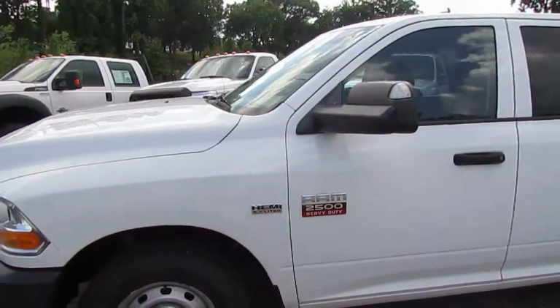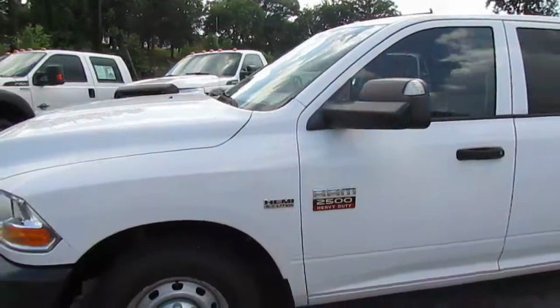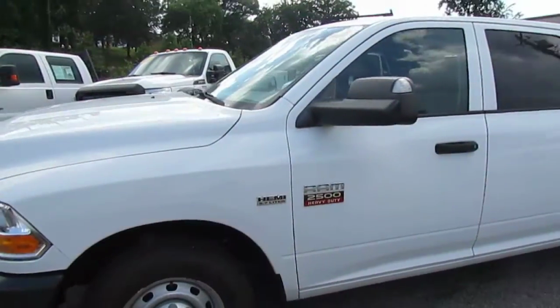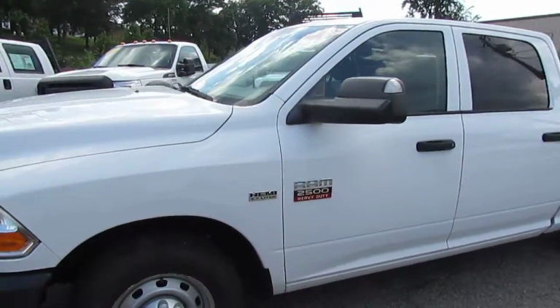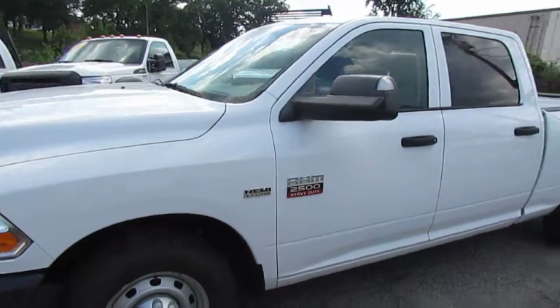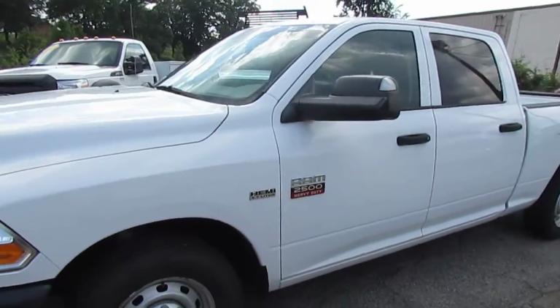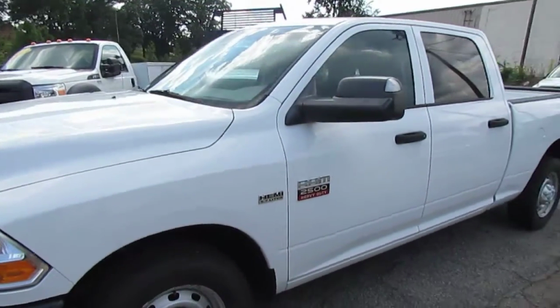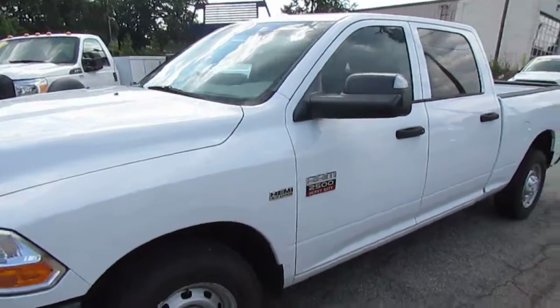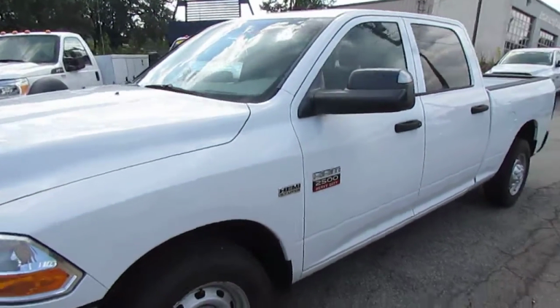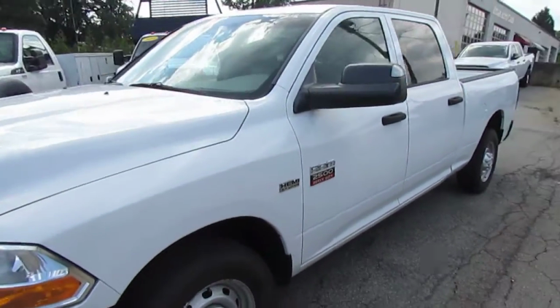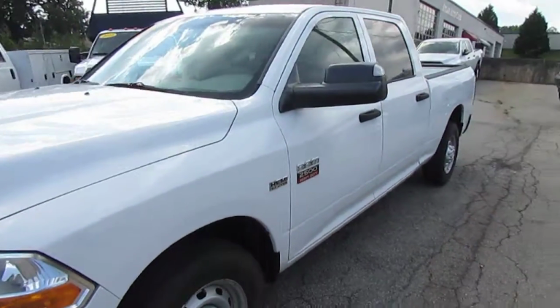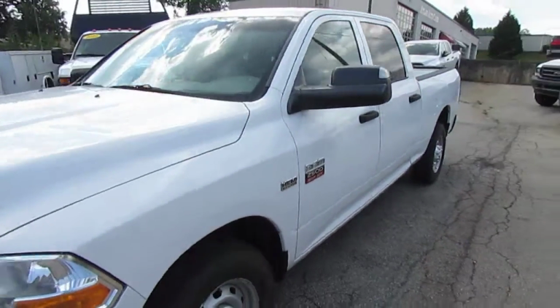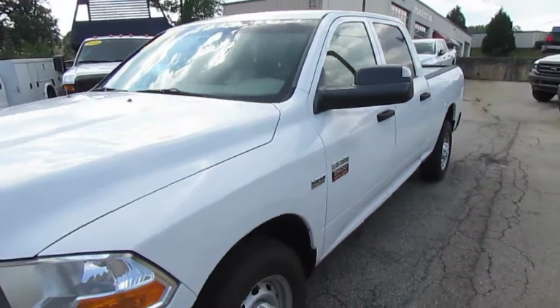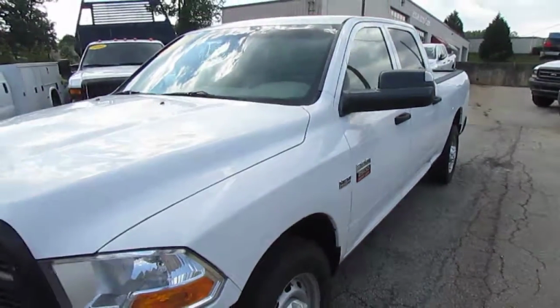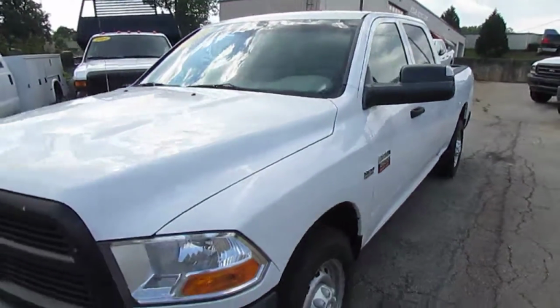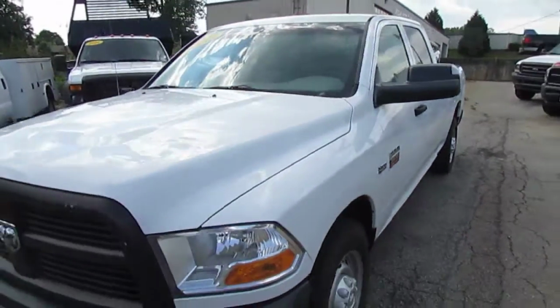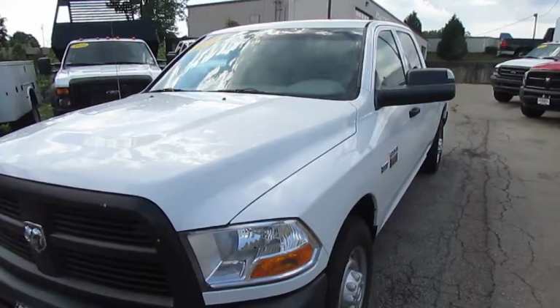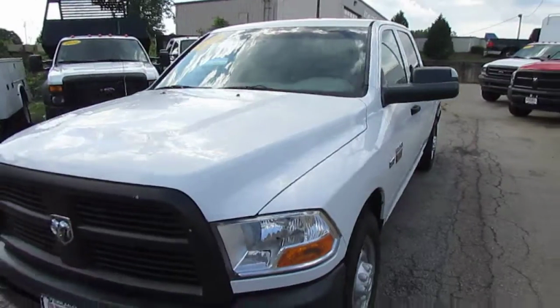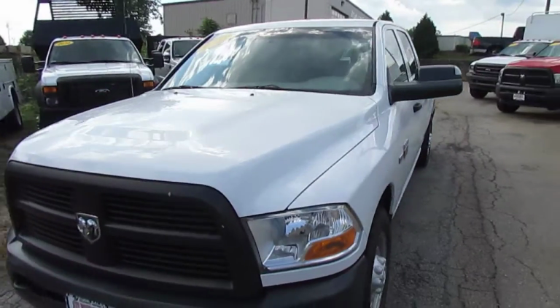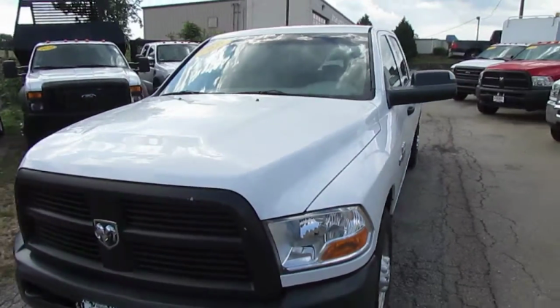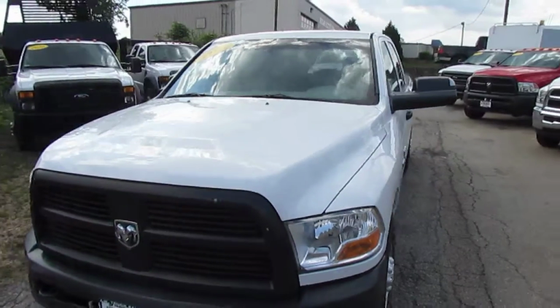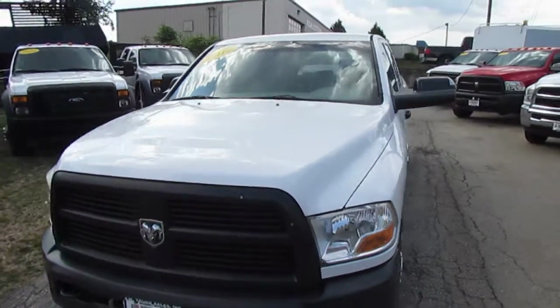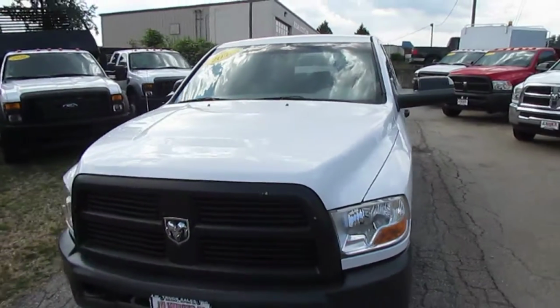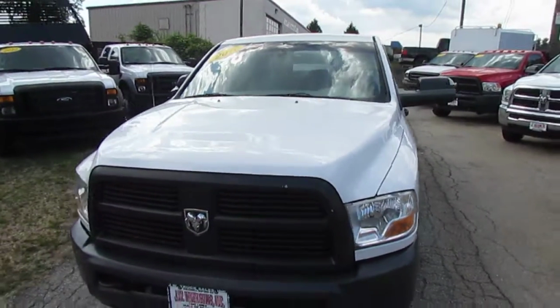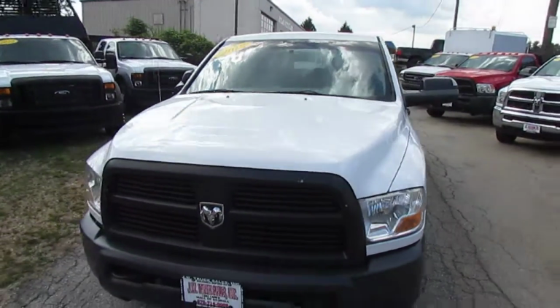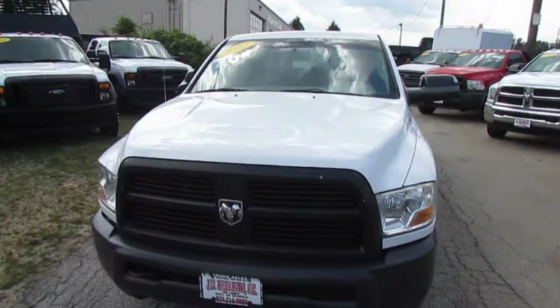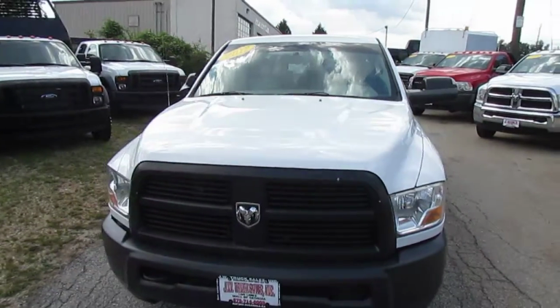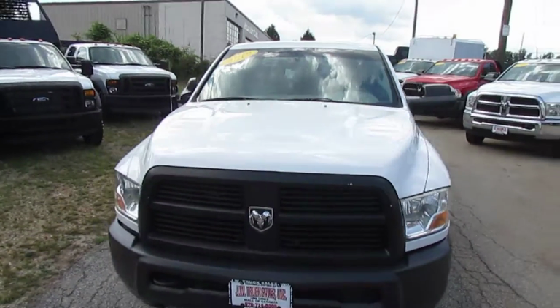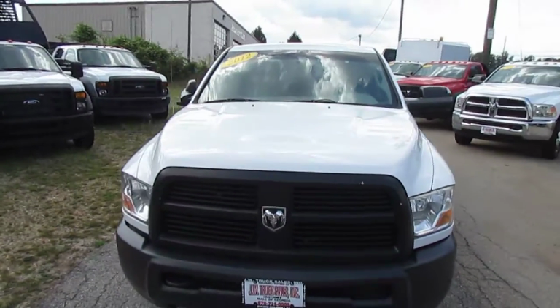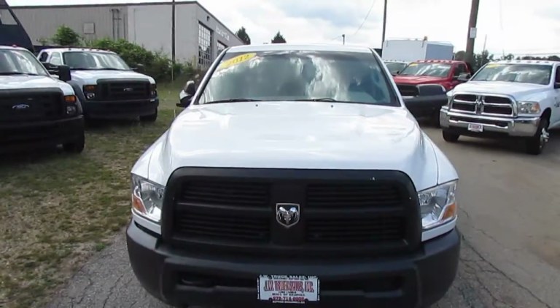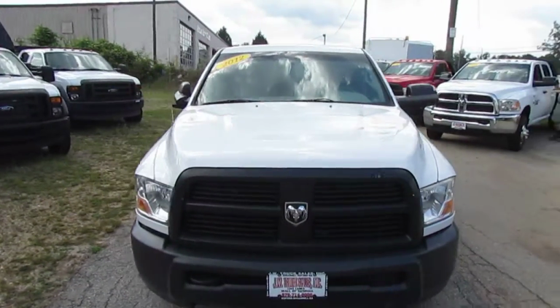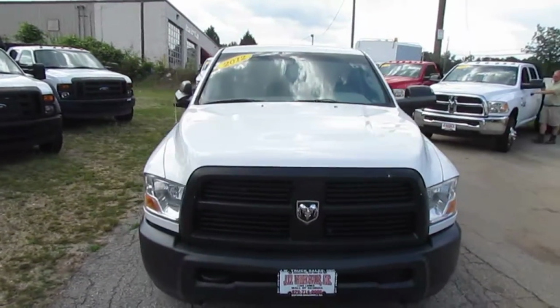This Ram has a 5.7 liter Hemi V8 engine that puts out 395 horsepower.